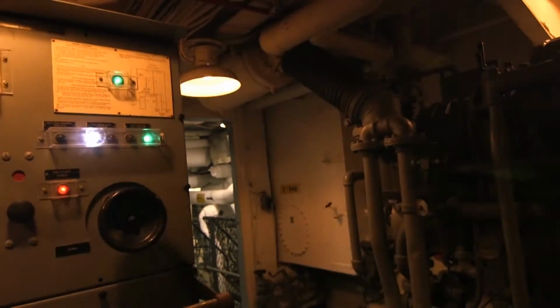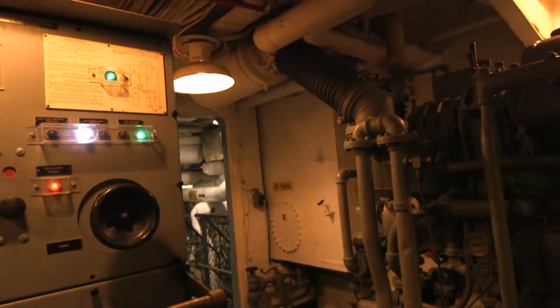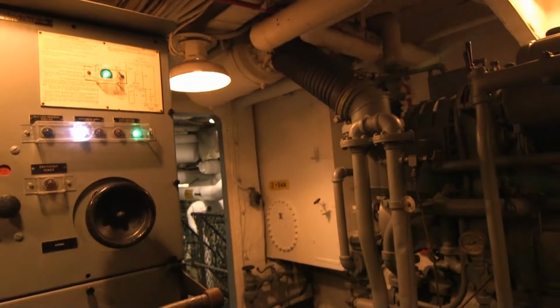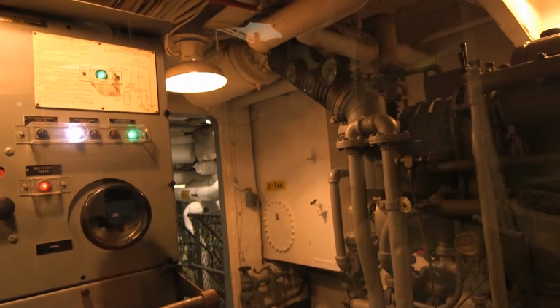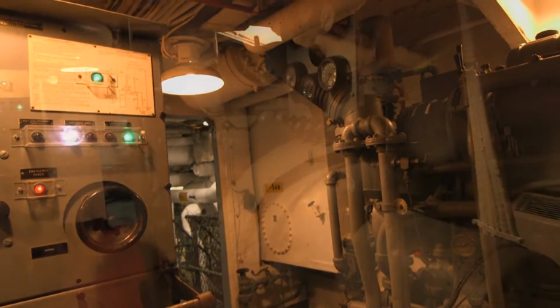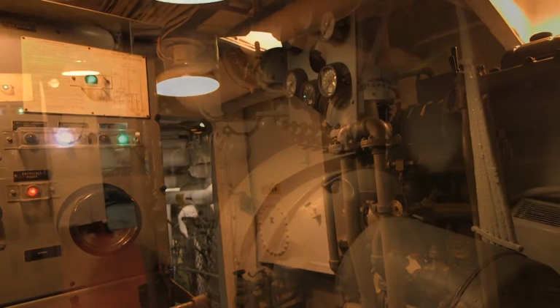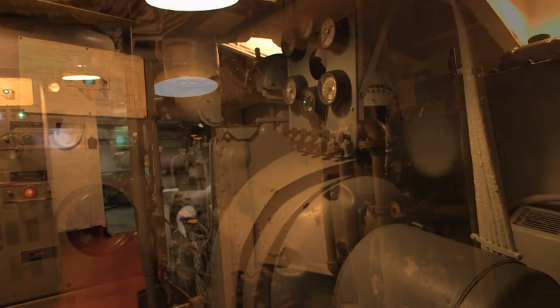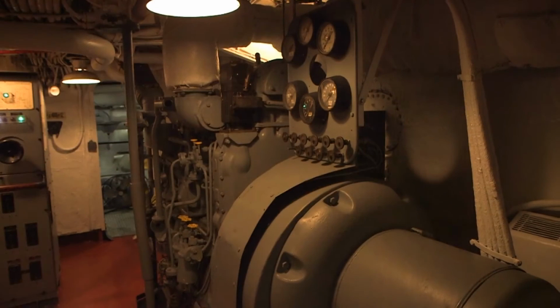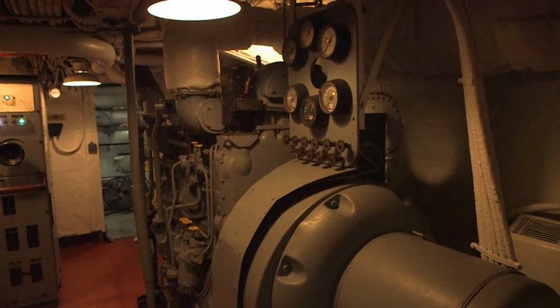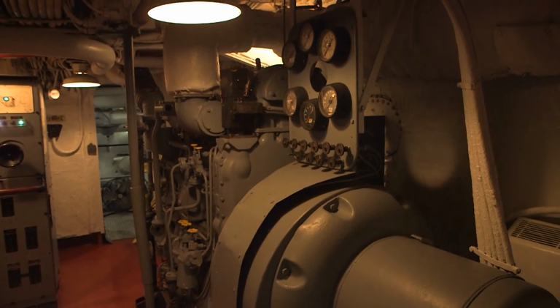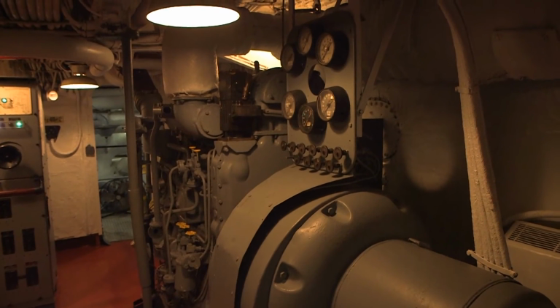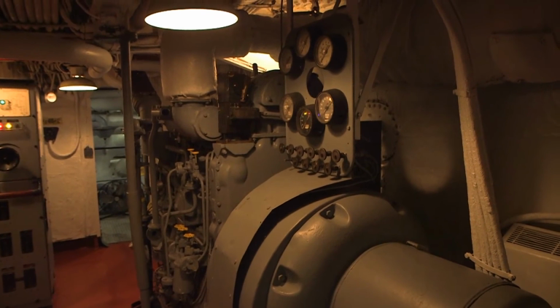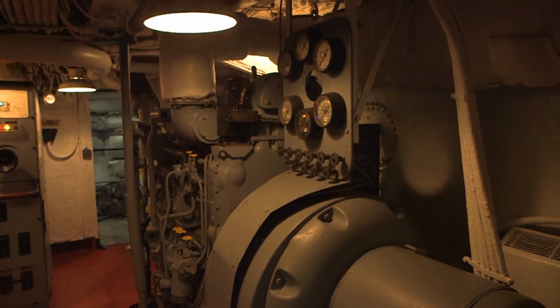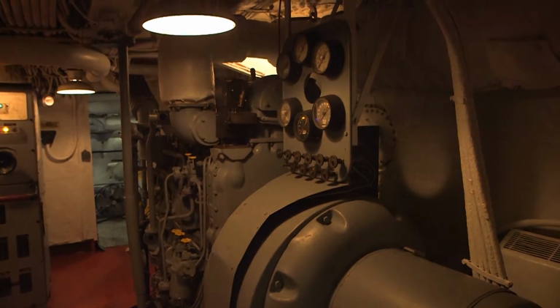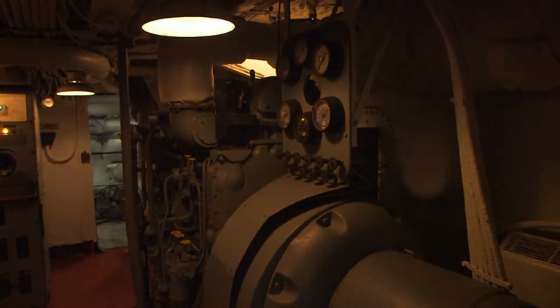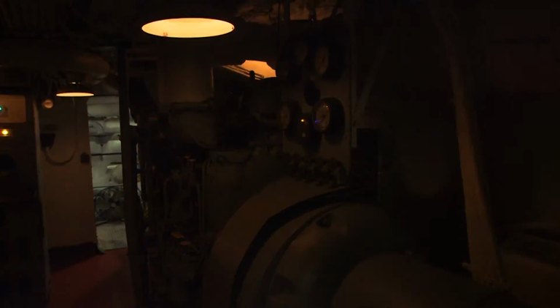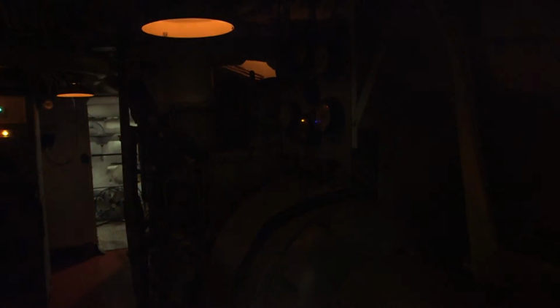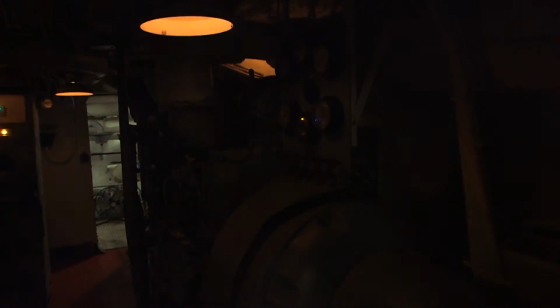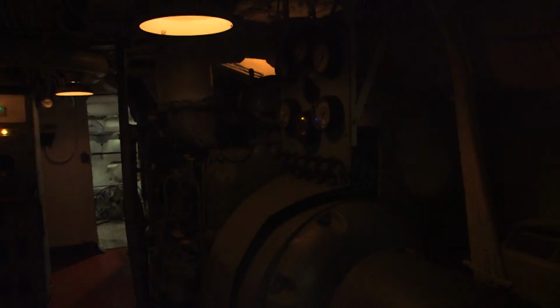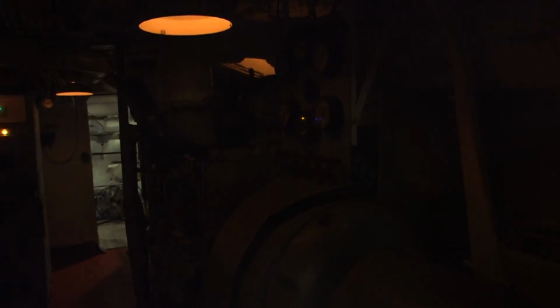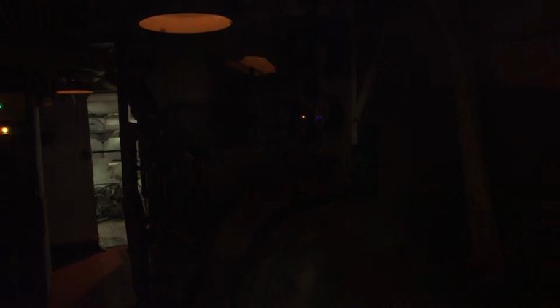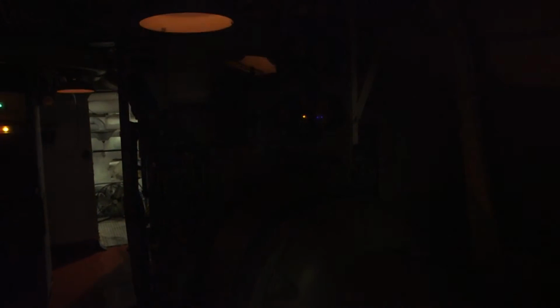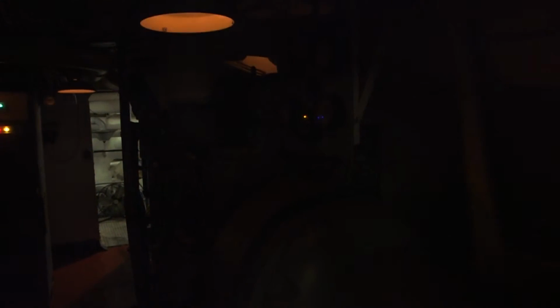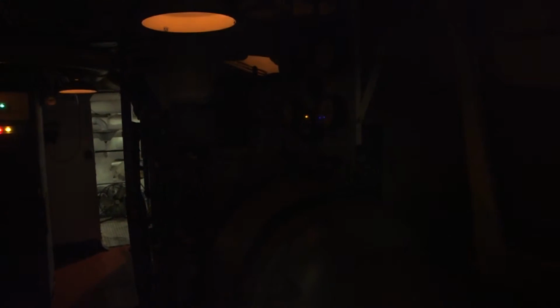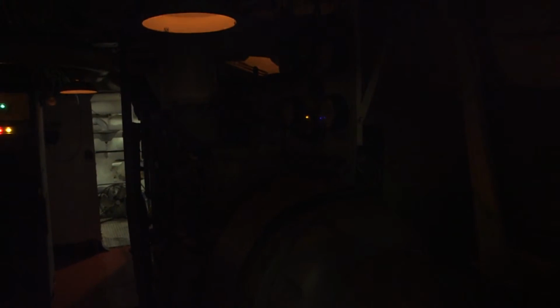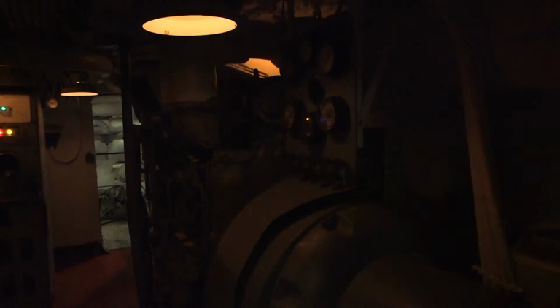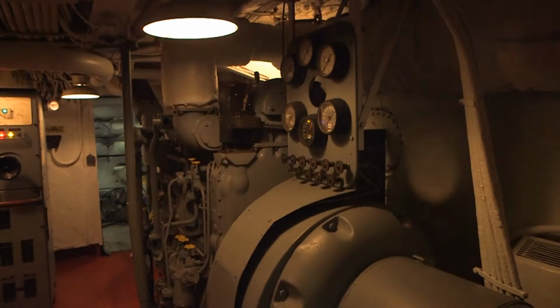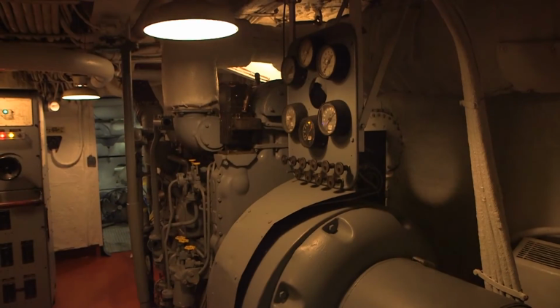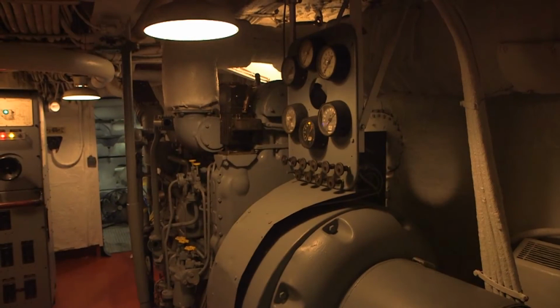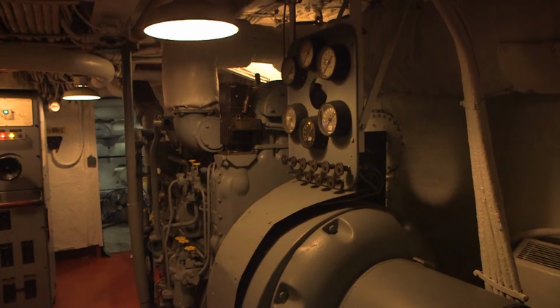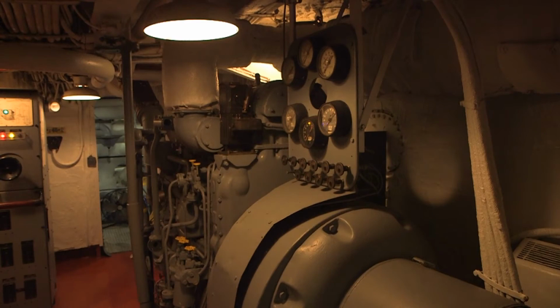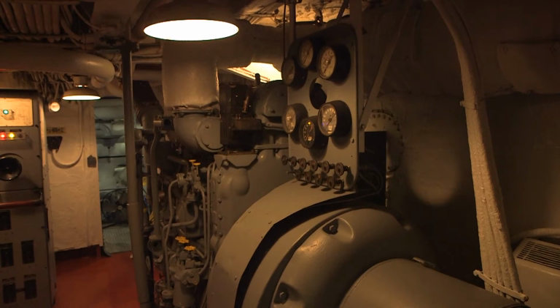We've got the sounds and the noises, the turbines running. Test complete.